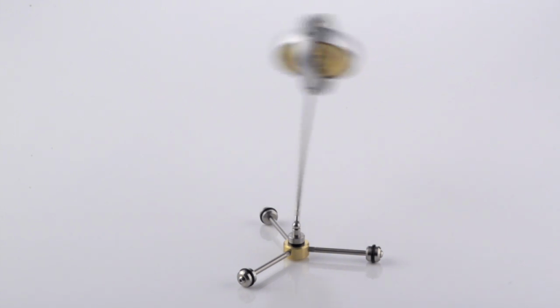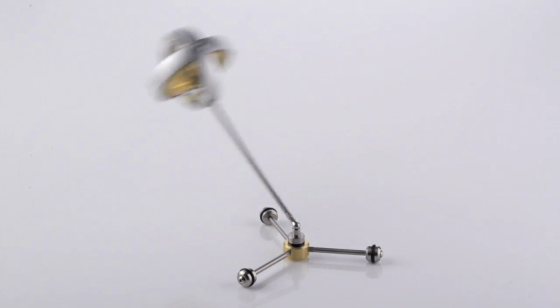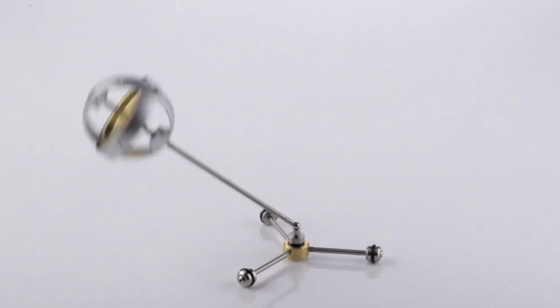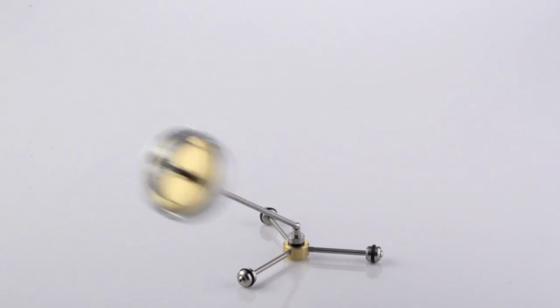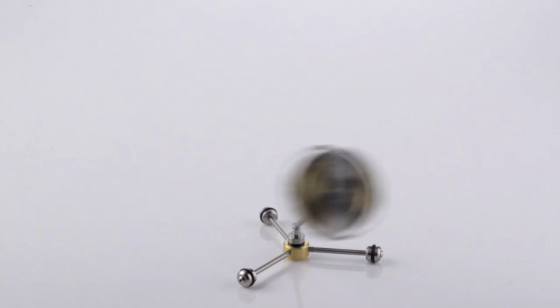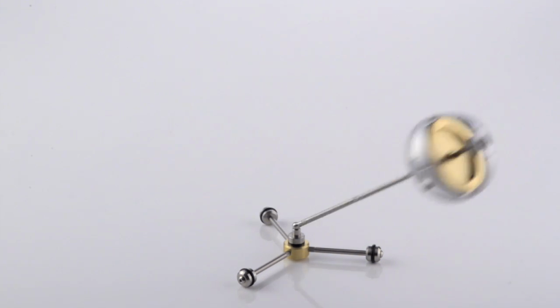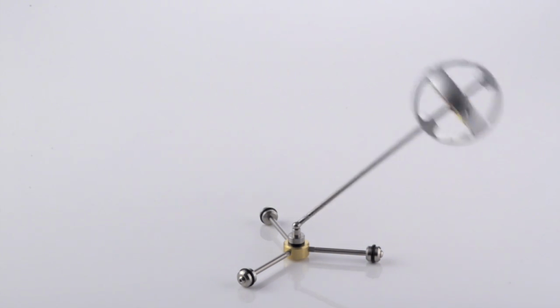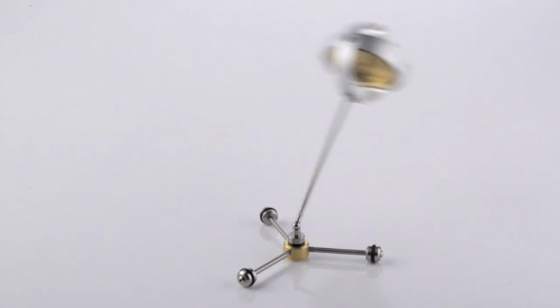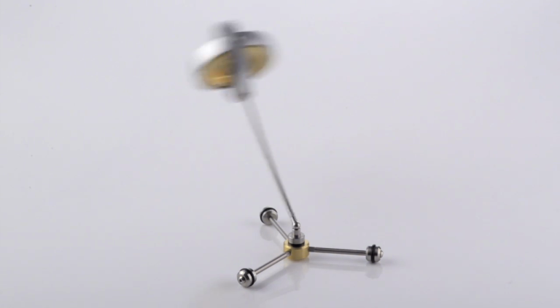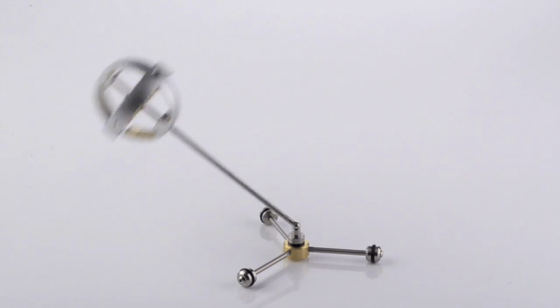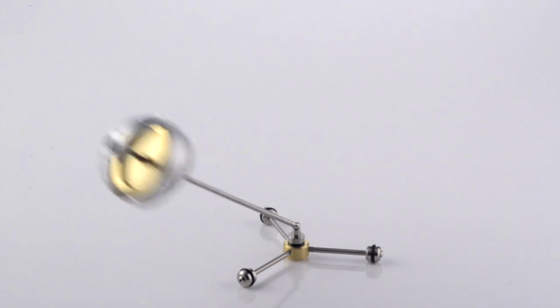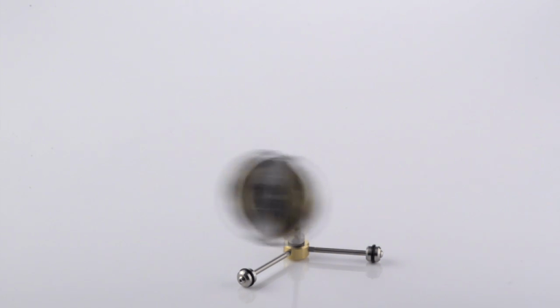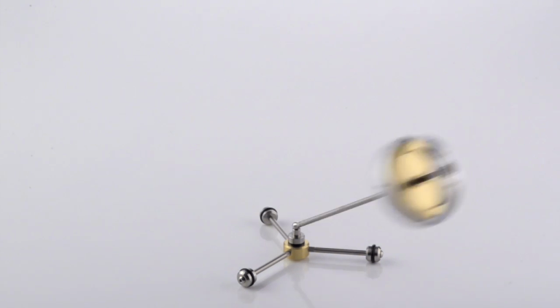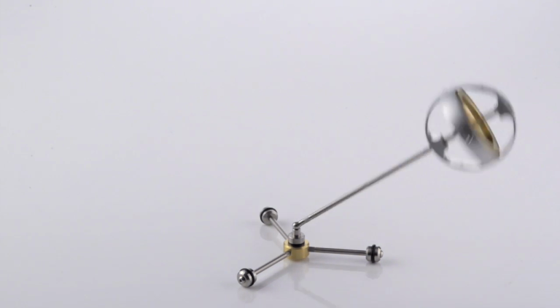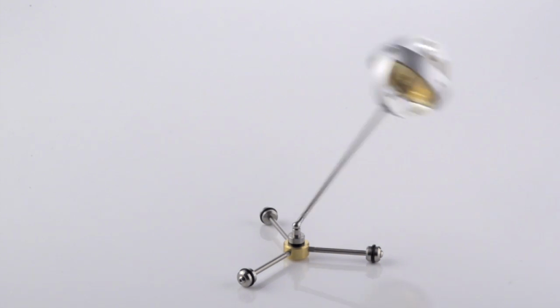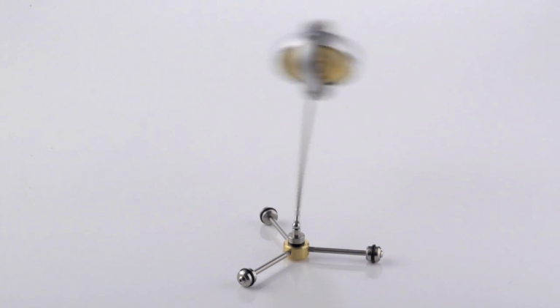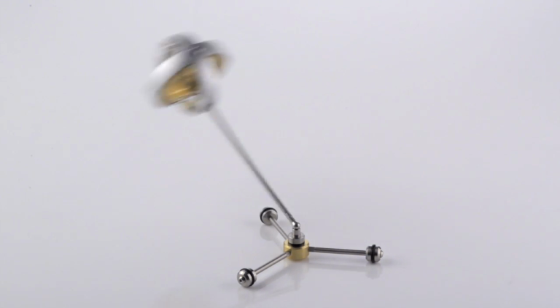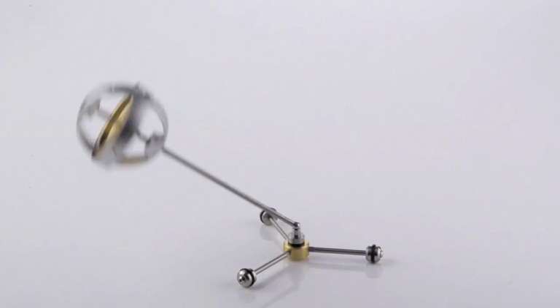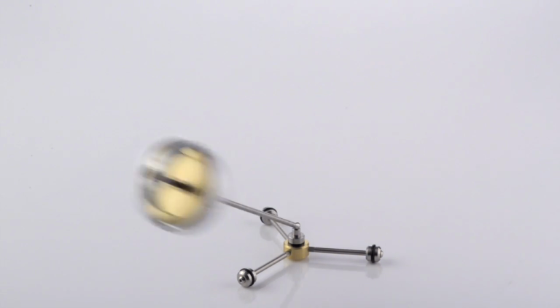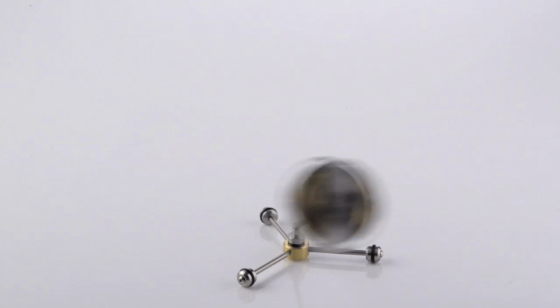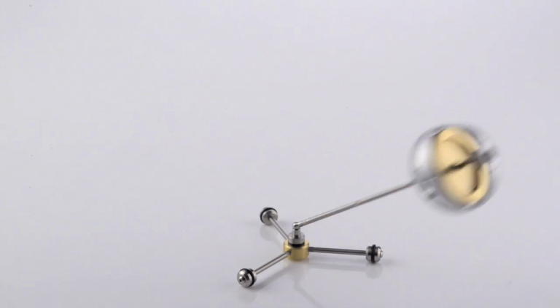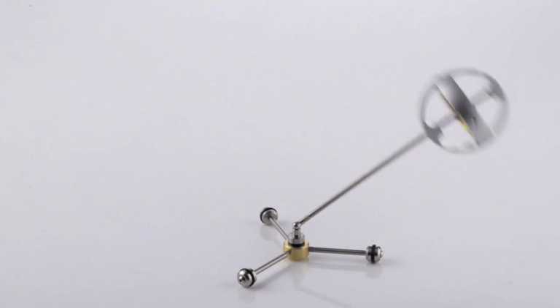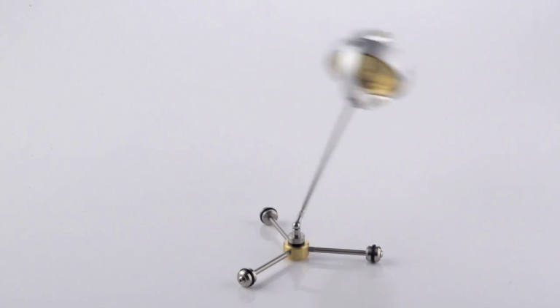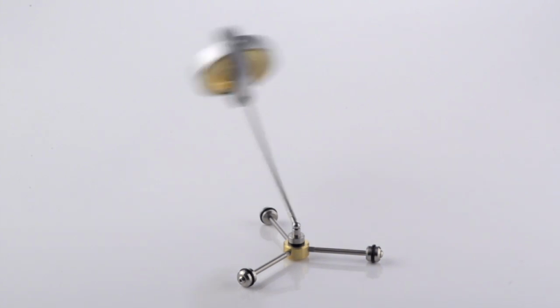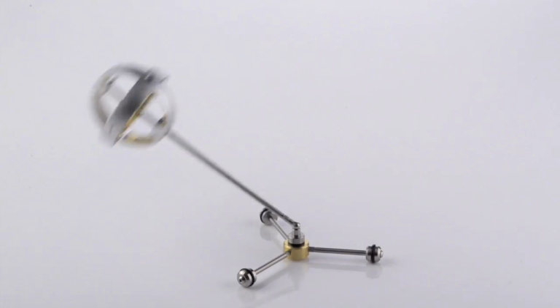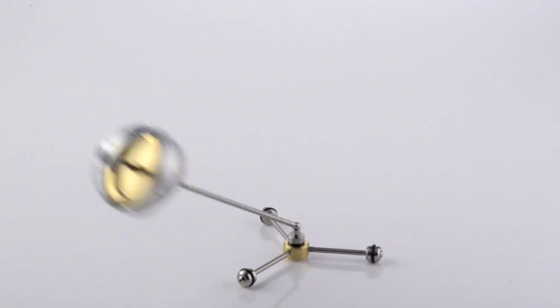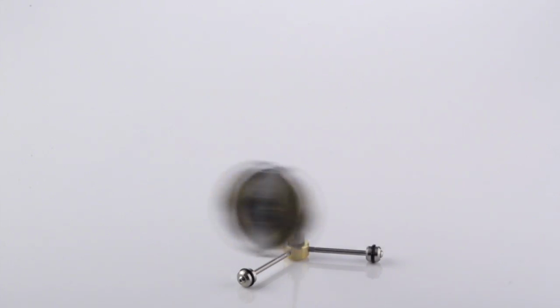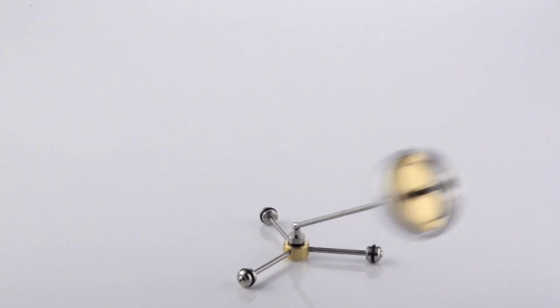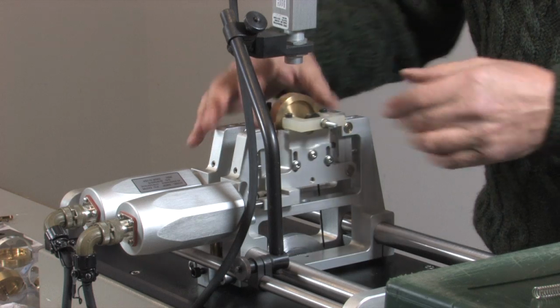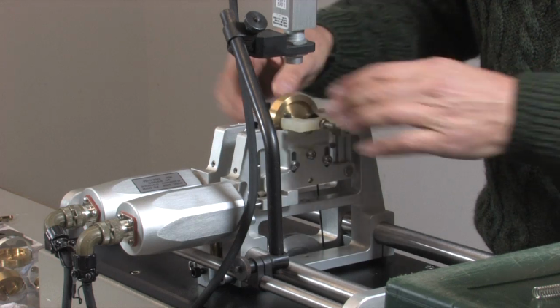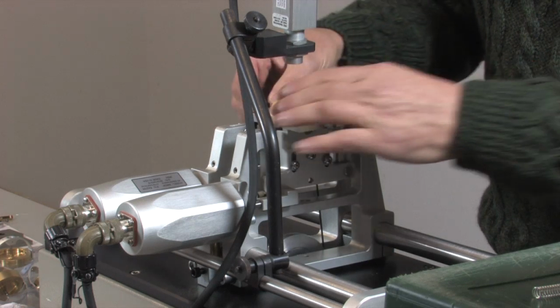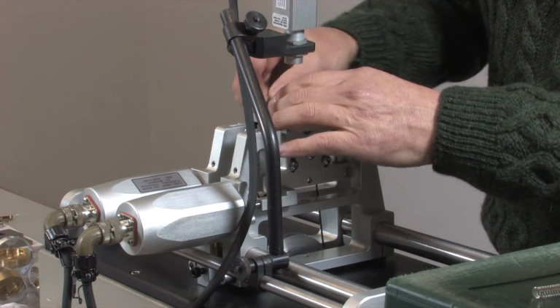Today, gyroscopes can be found in aircraft, satellites and many other guidance systems.